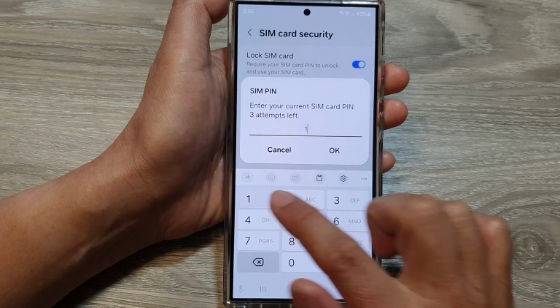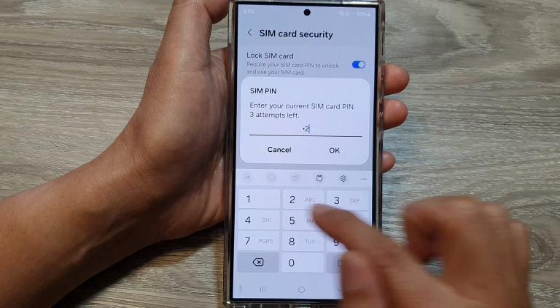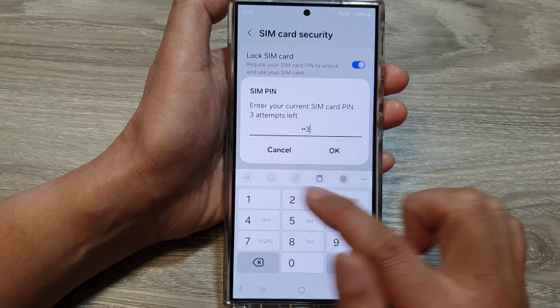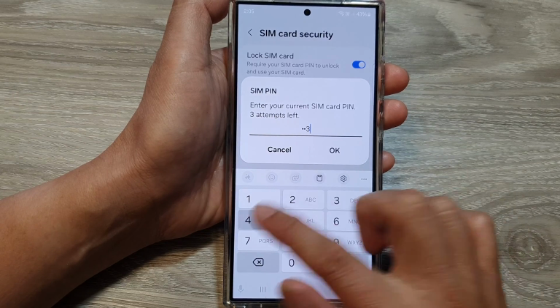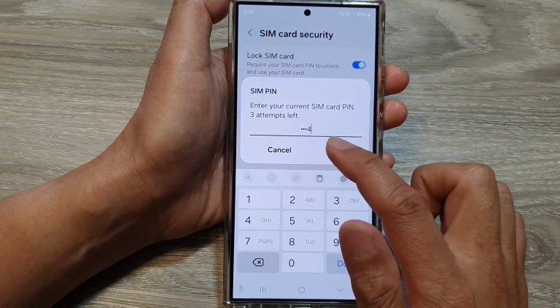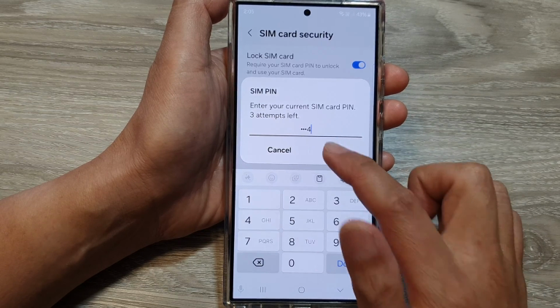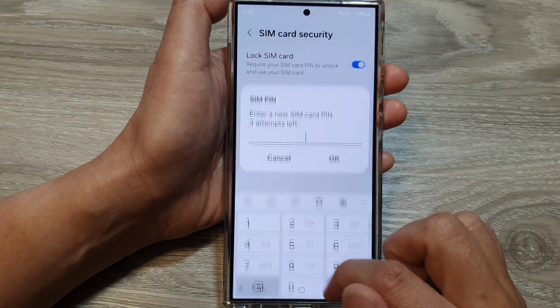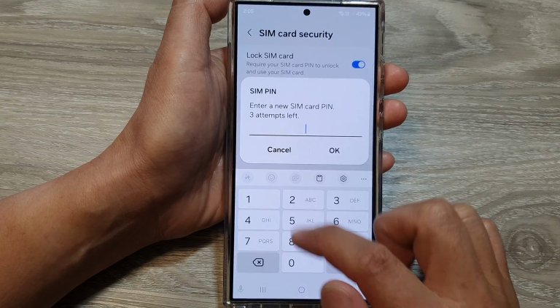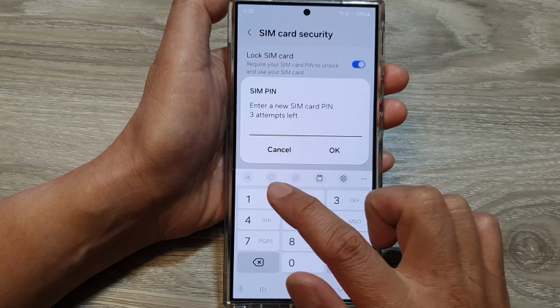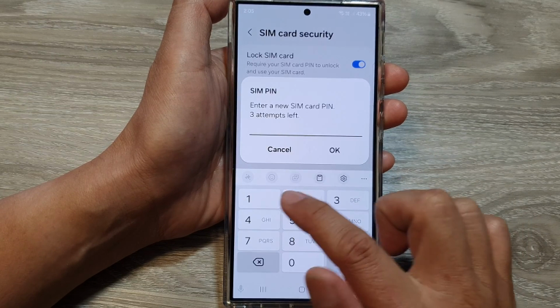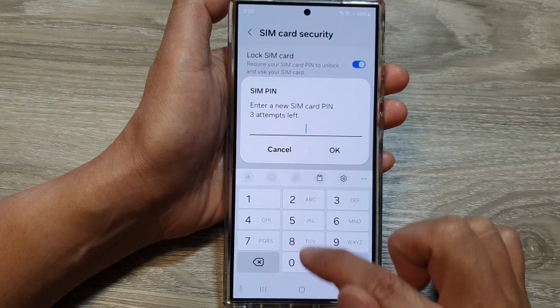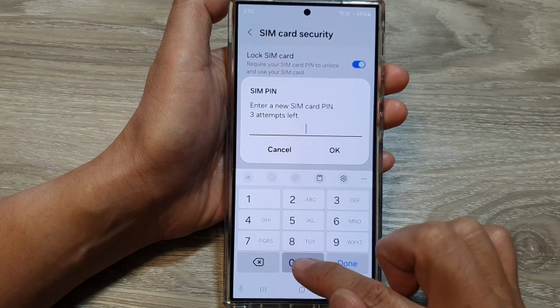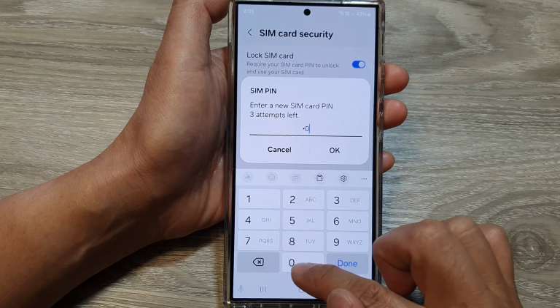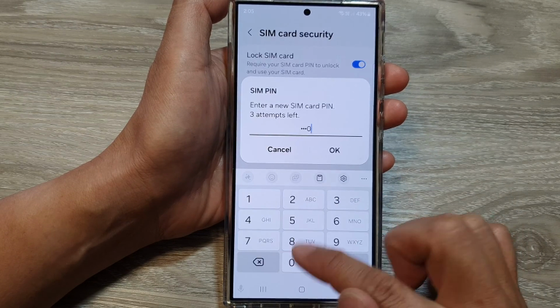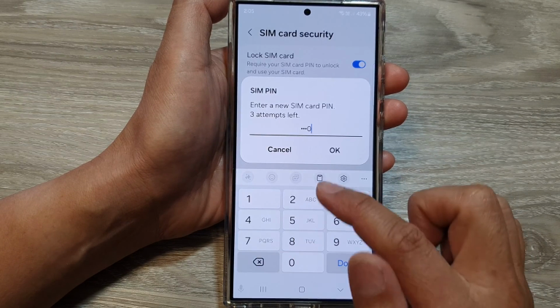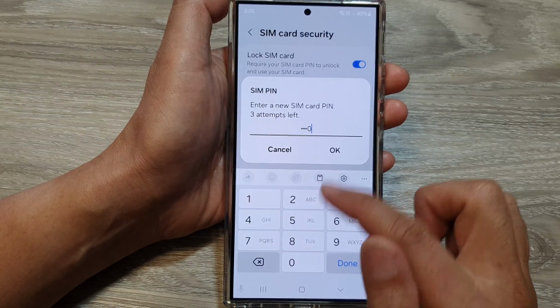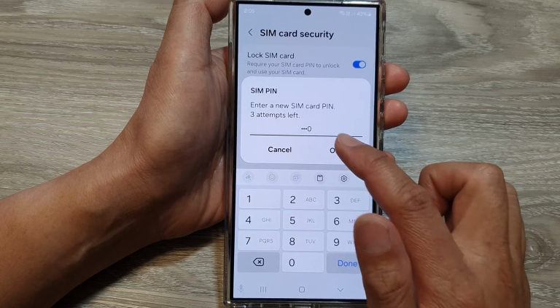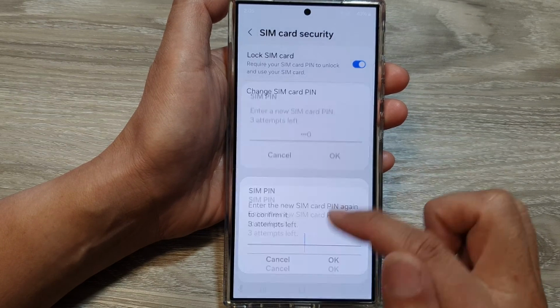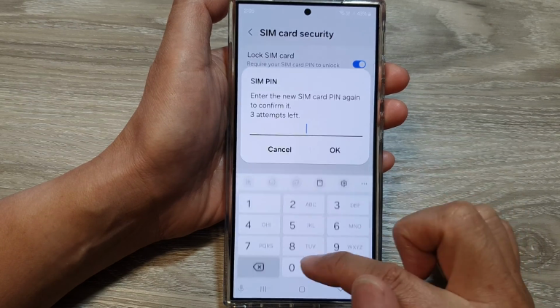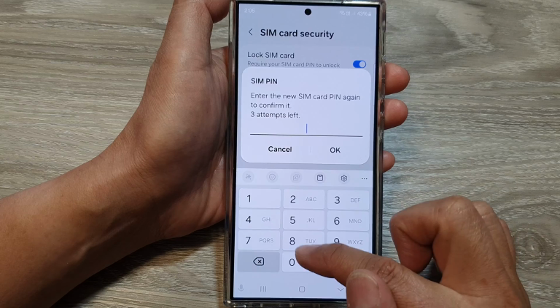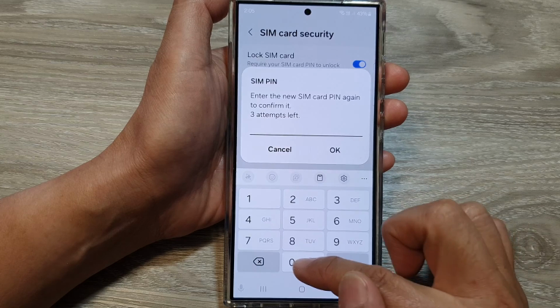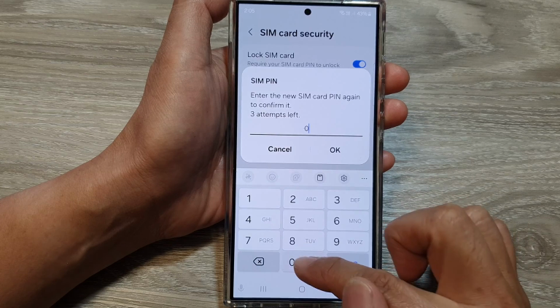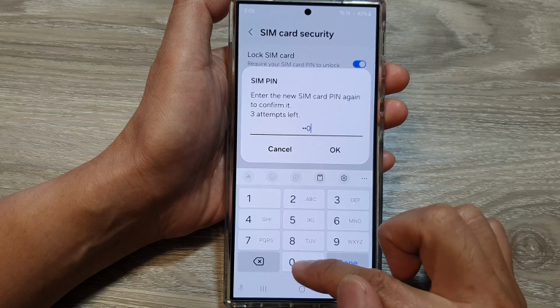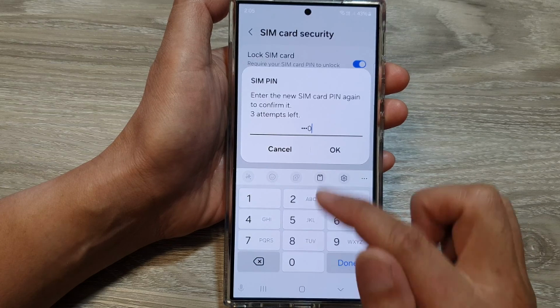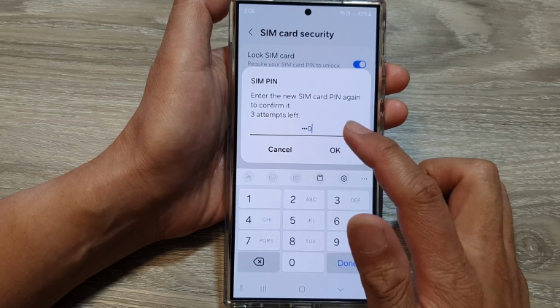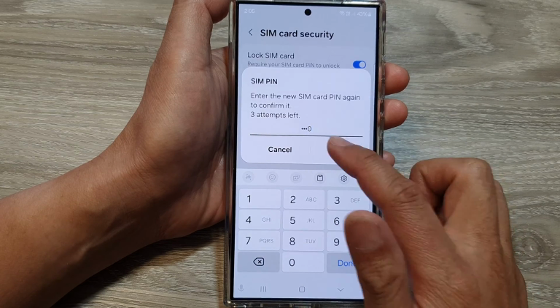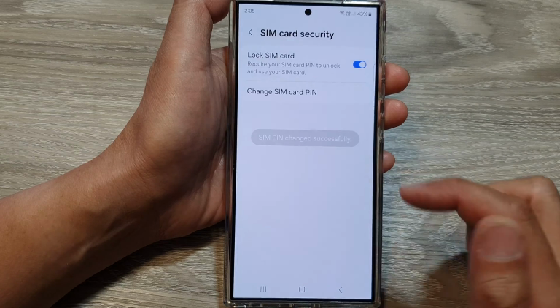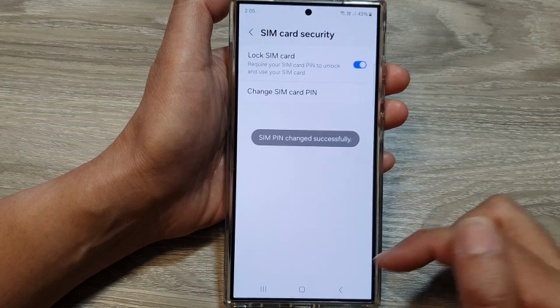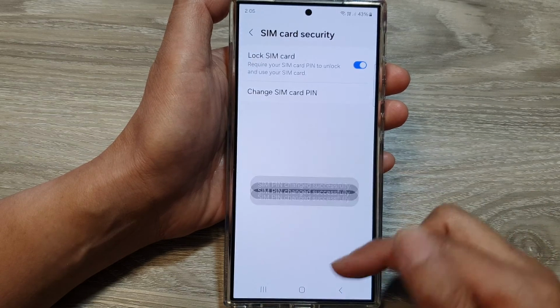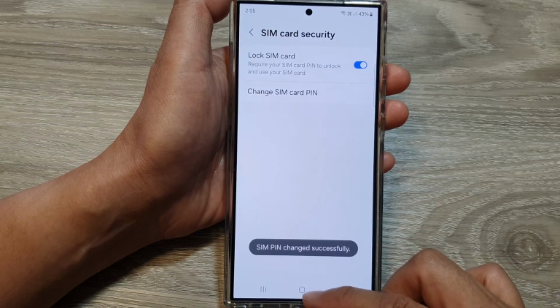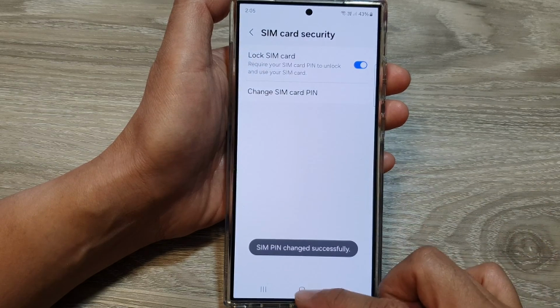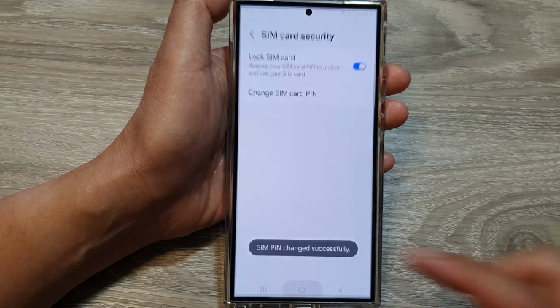So to recap: put in the current PIN, then put in a new PIN, then put the new PIN in again to confirm. And that's it.